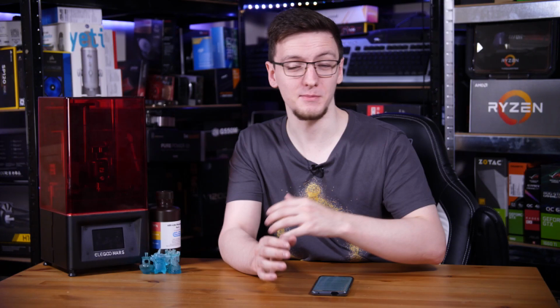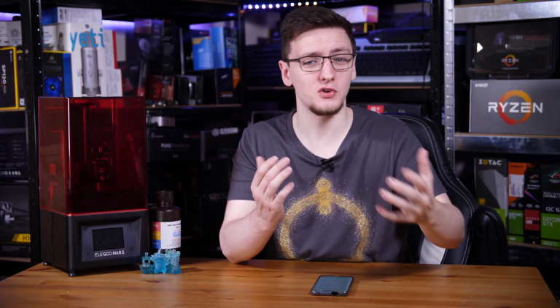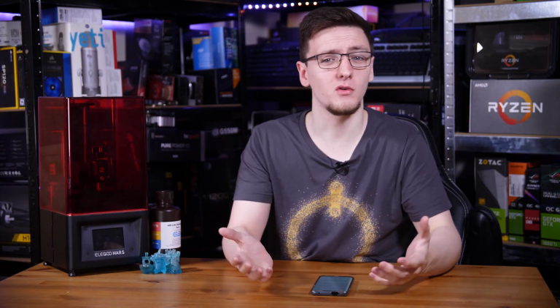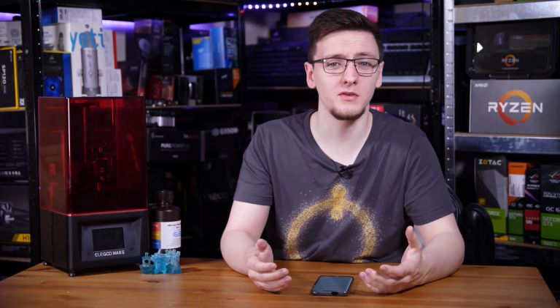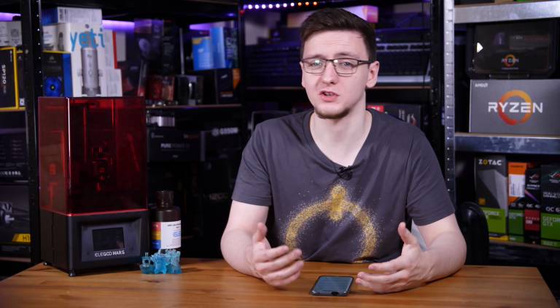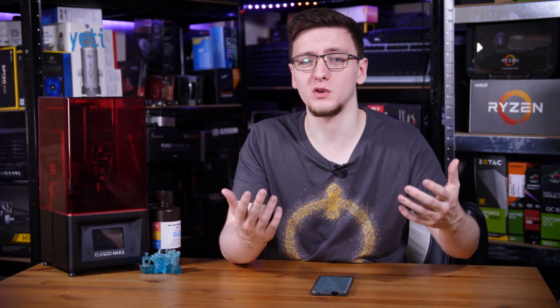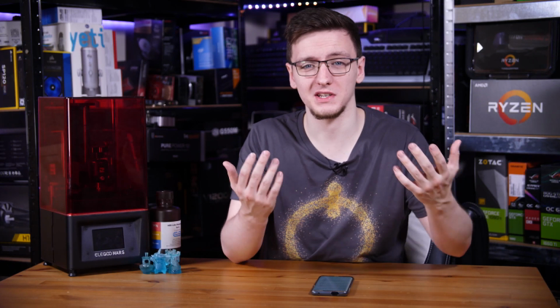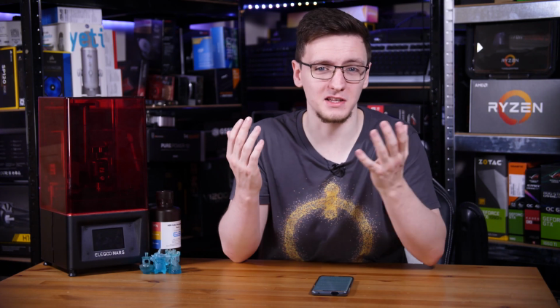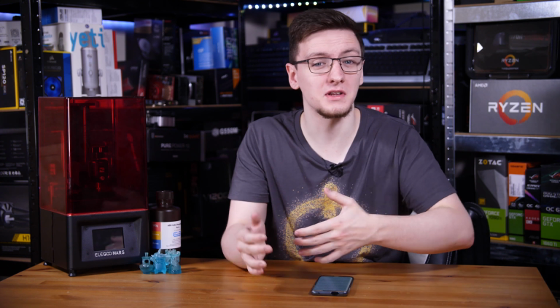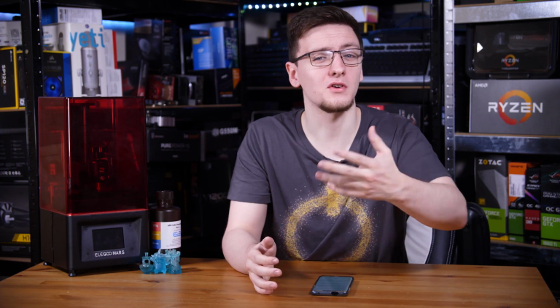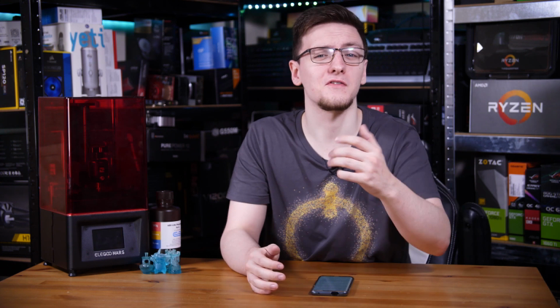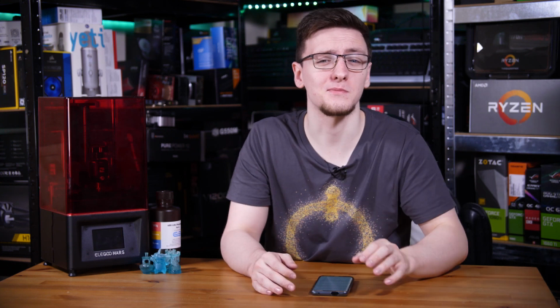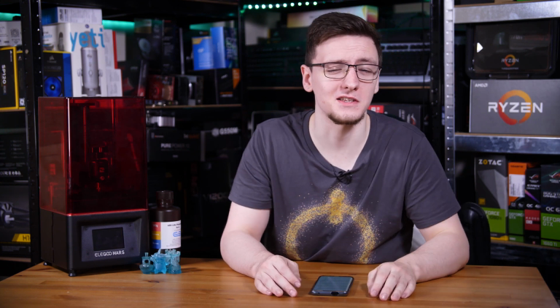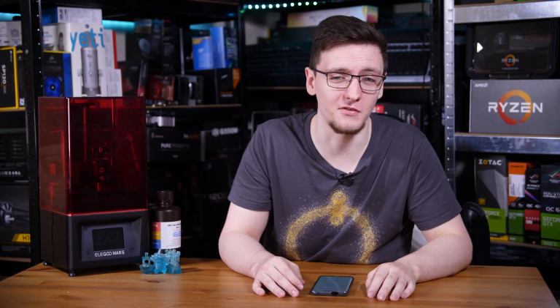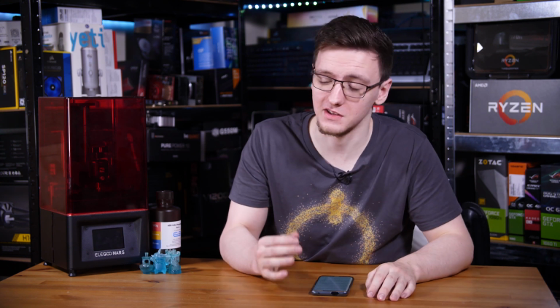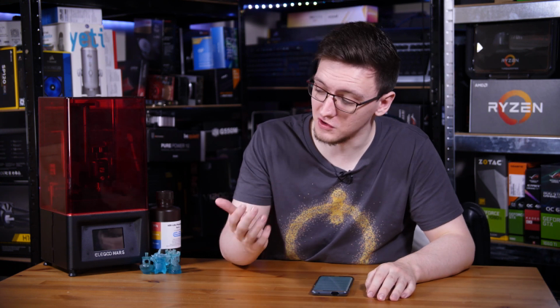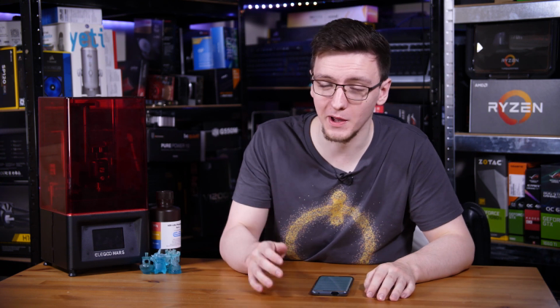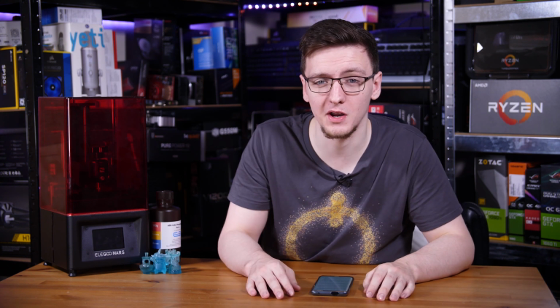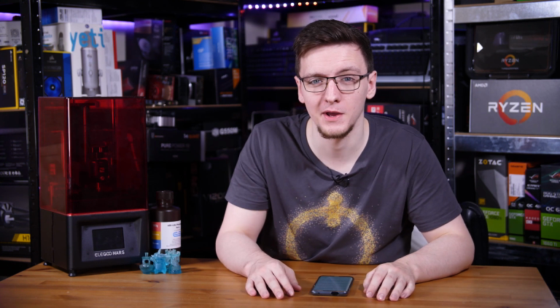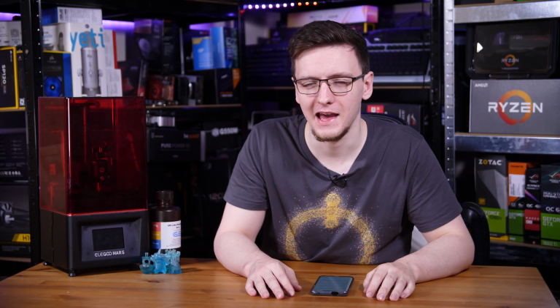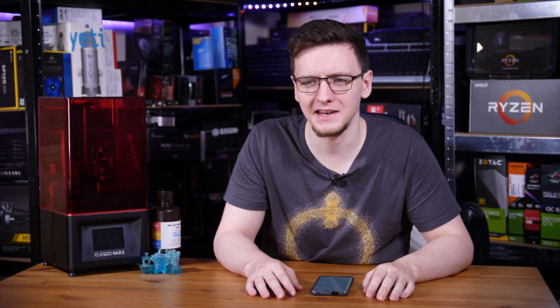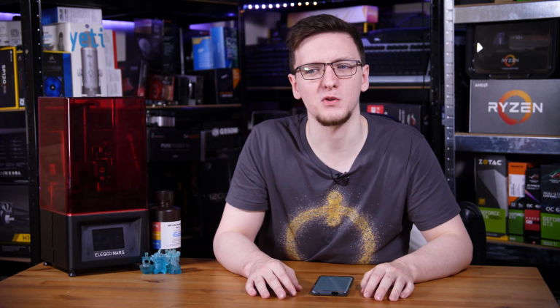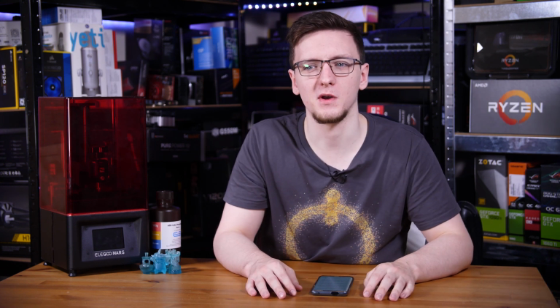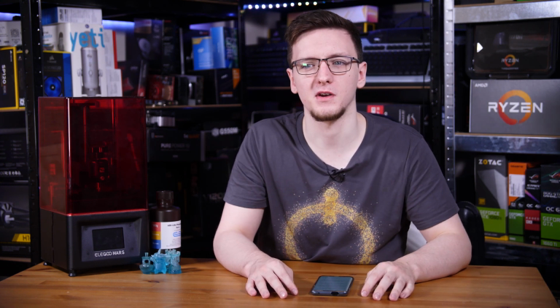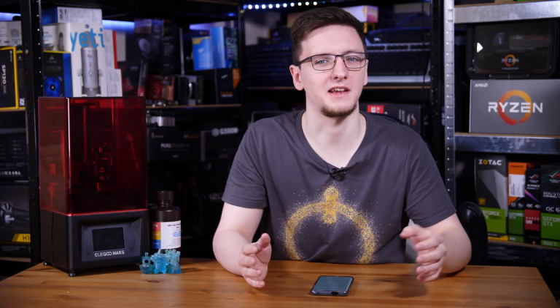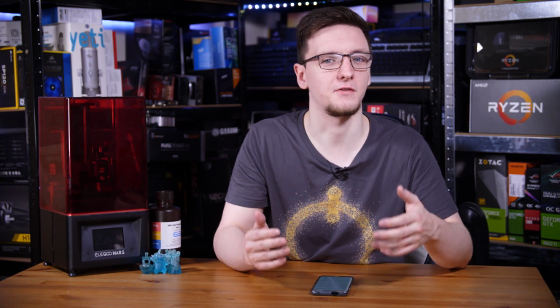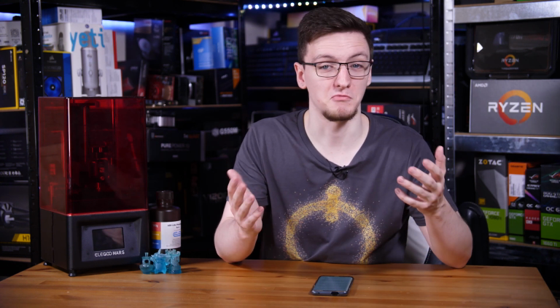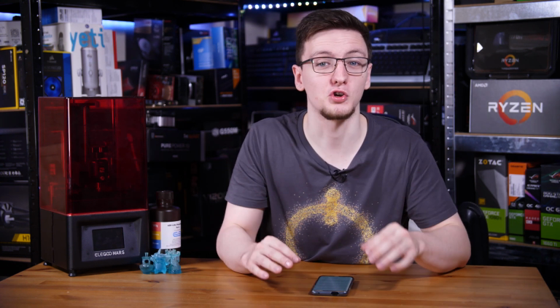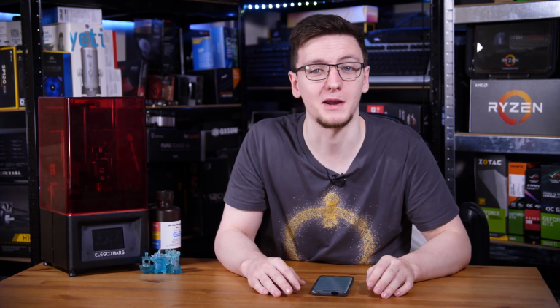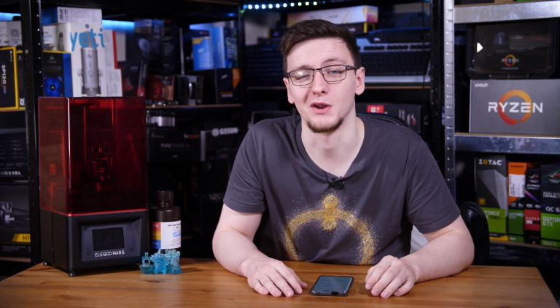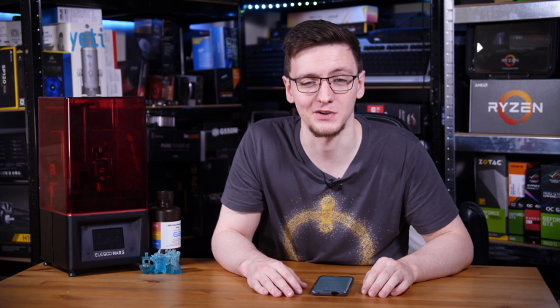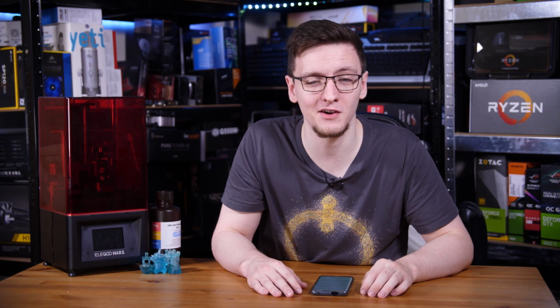Let me show you around it, show you what it's like to print on, give you some bits of advice if you do pick one up, and give you a bit of an idea if you should pick one up yourself.